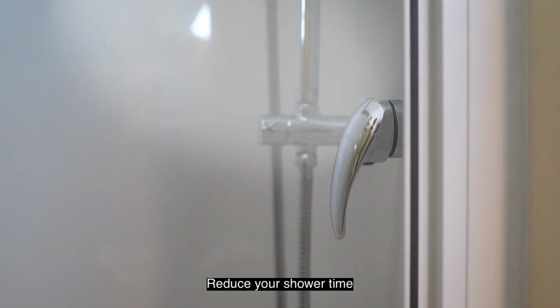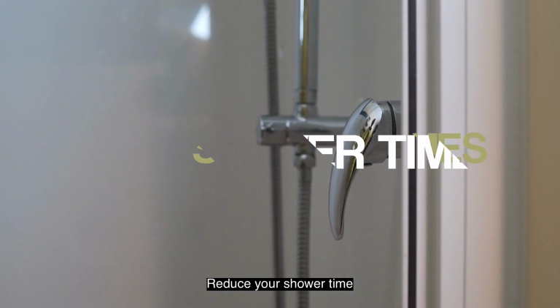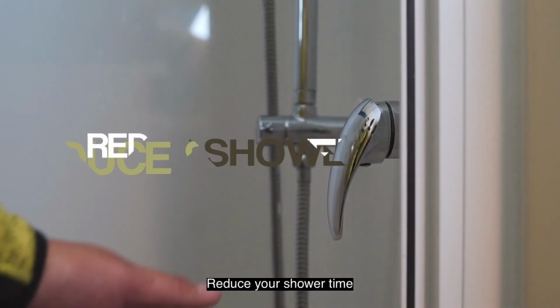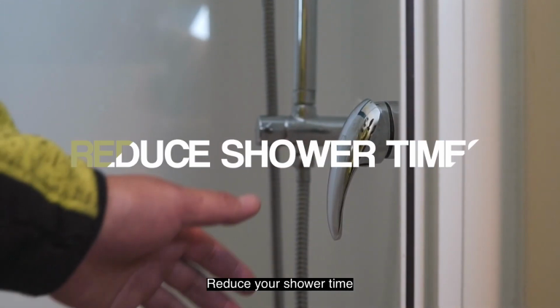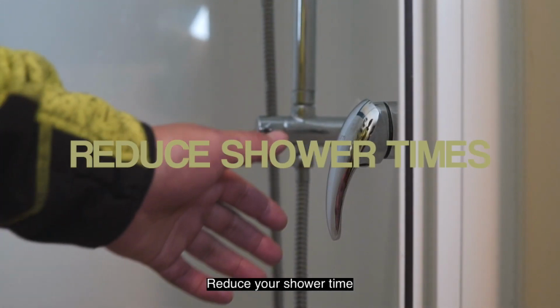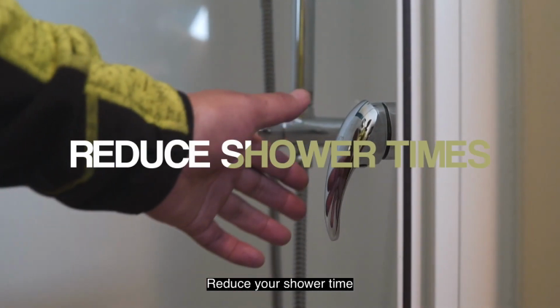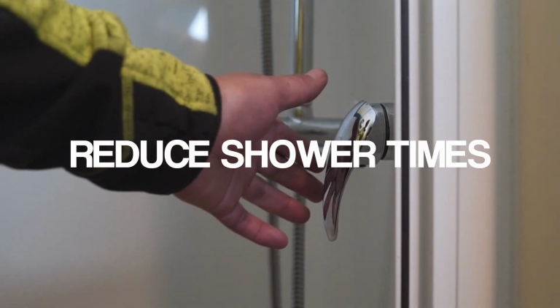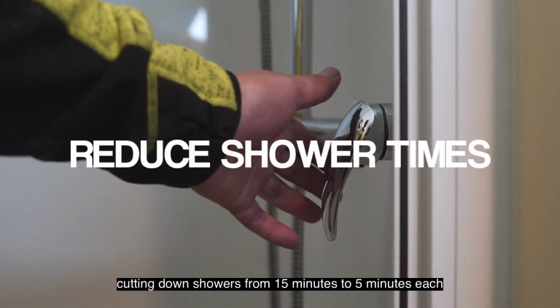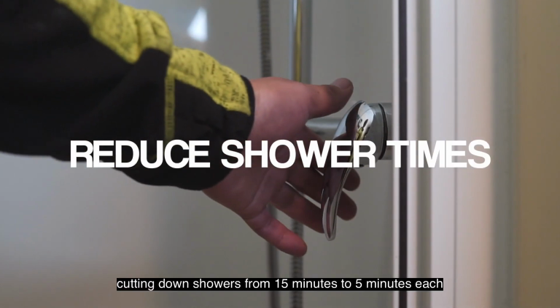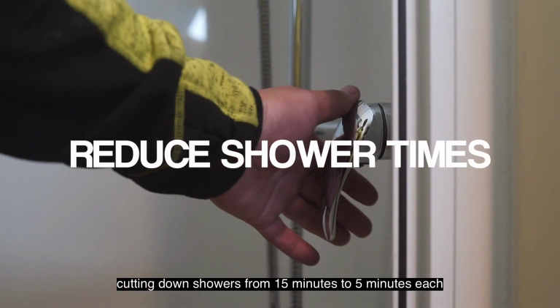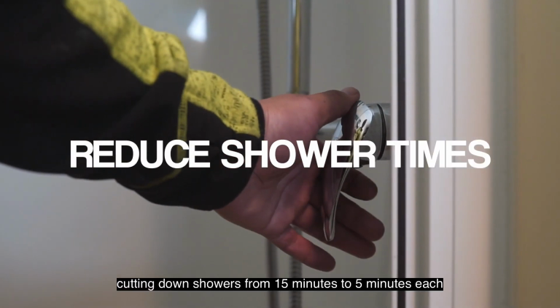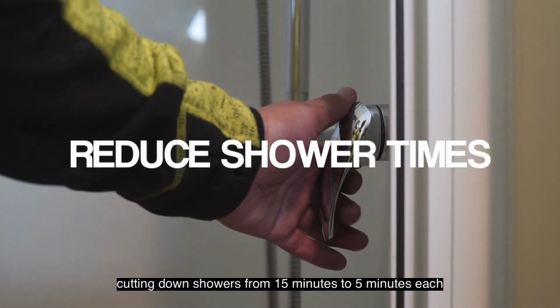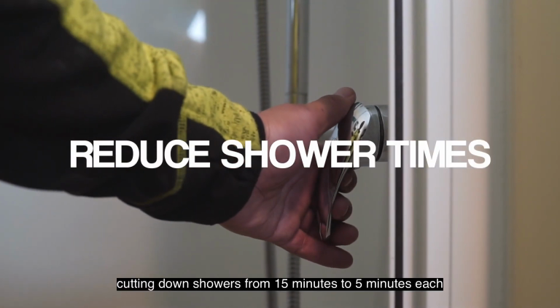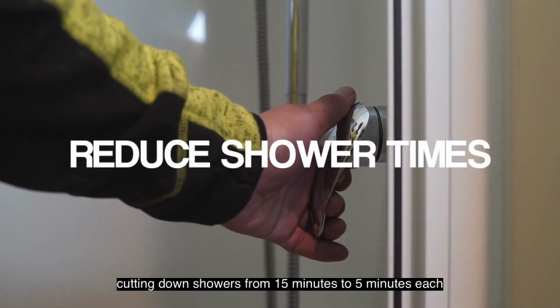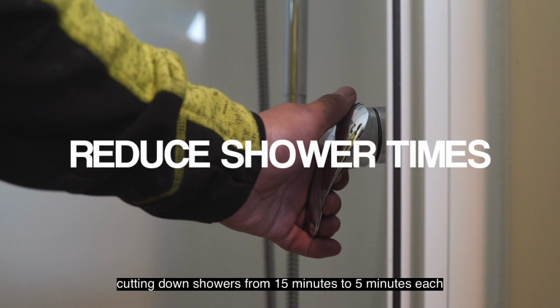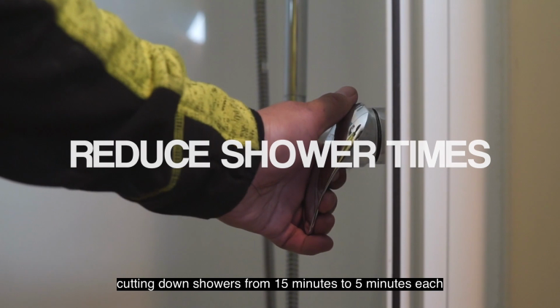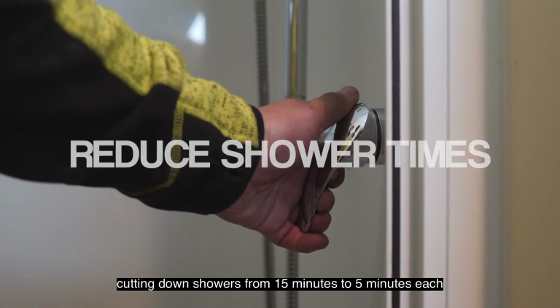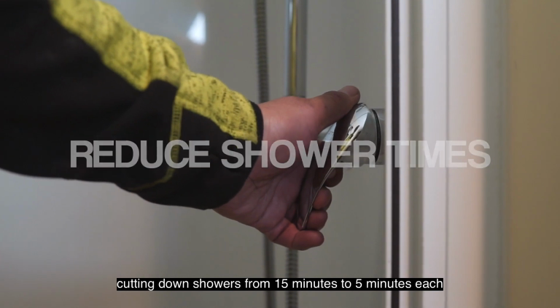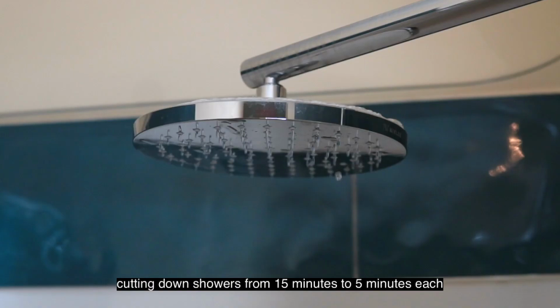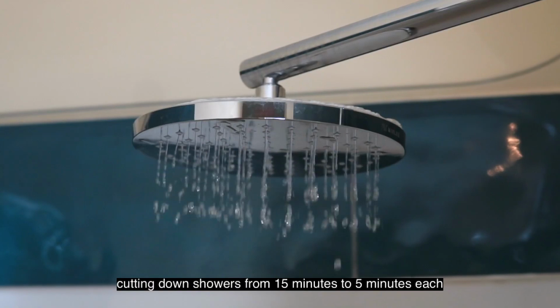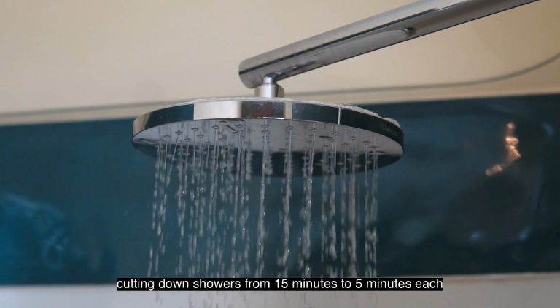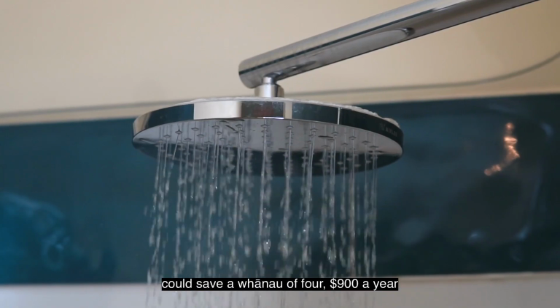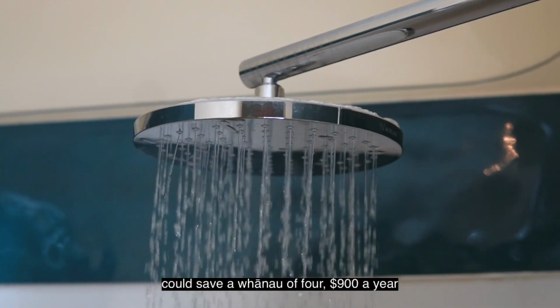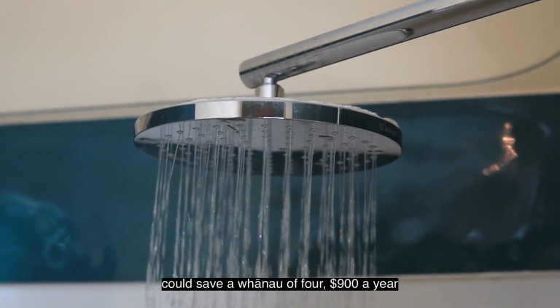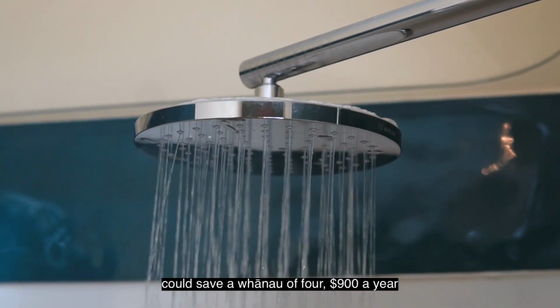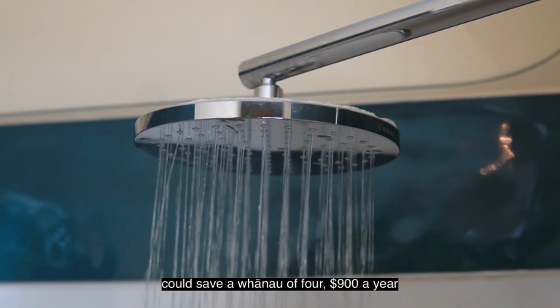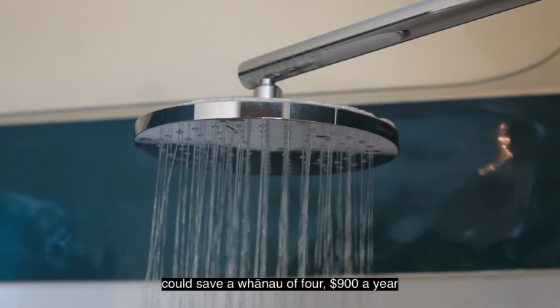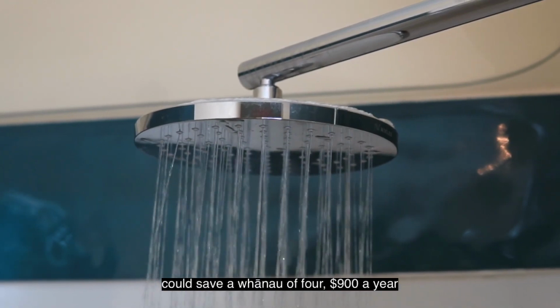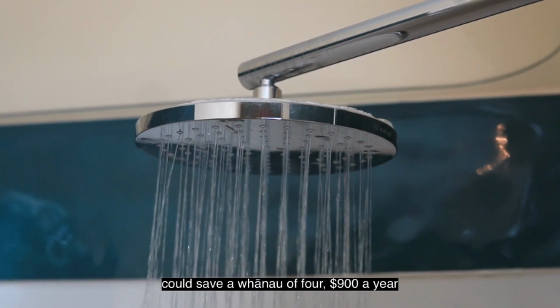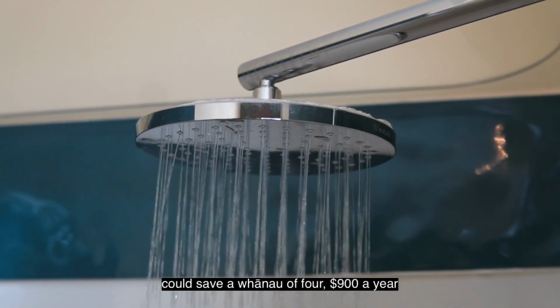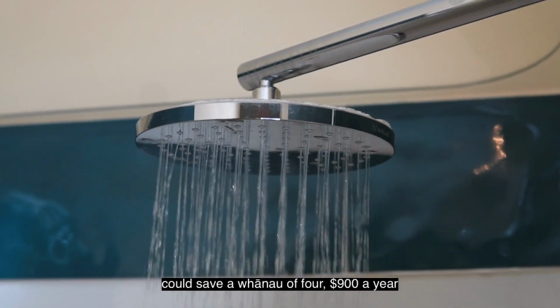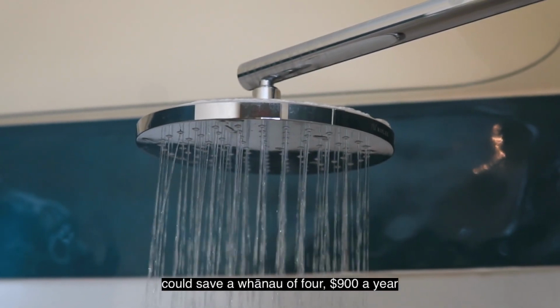Reduce your shower times. Cutting down showers from 15 minutes to 5 minutes each could save a whānau $900 a year.